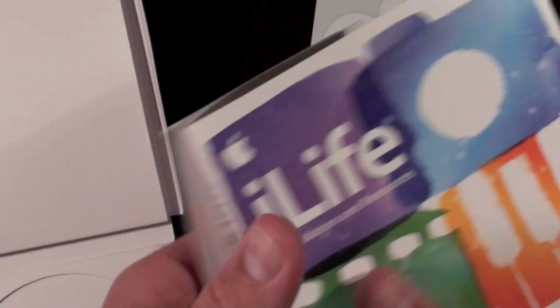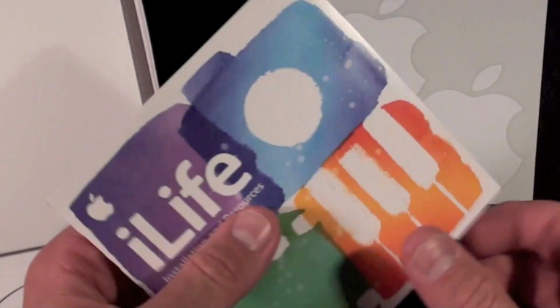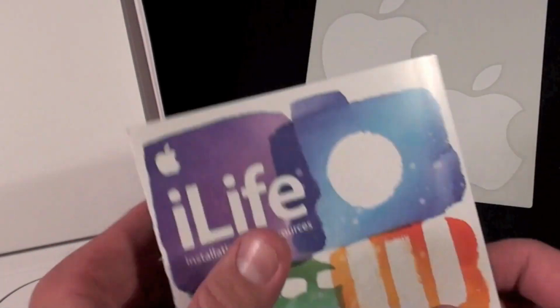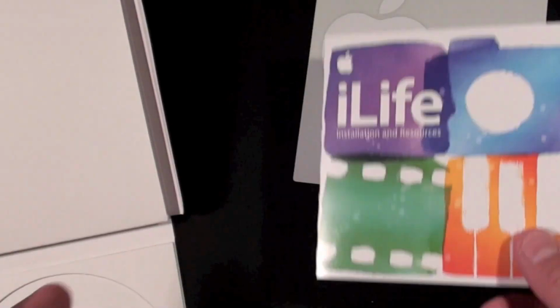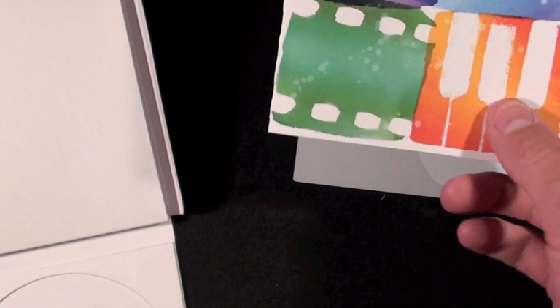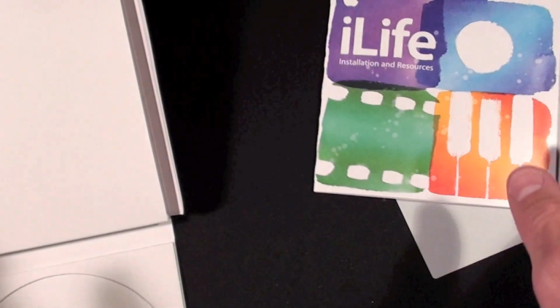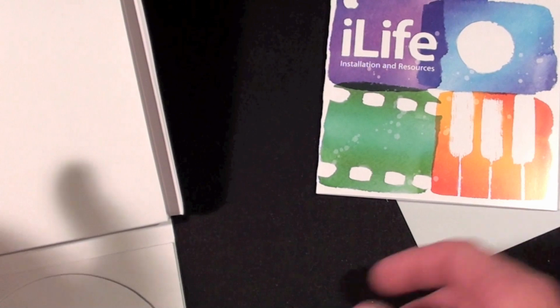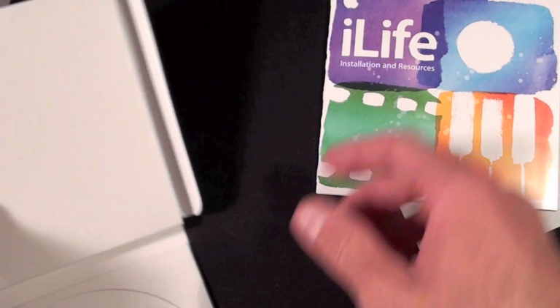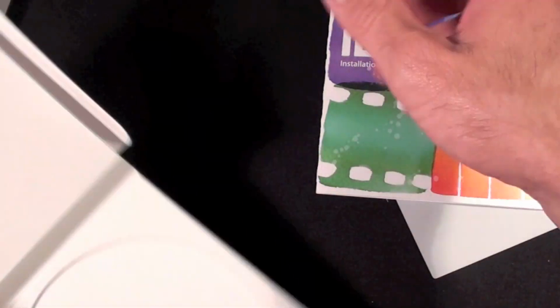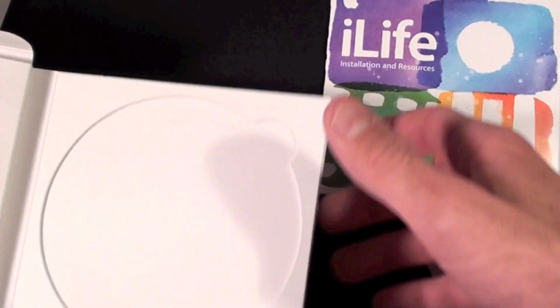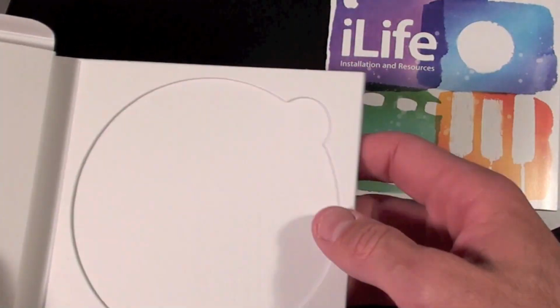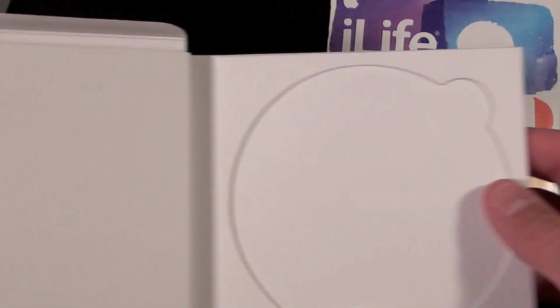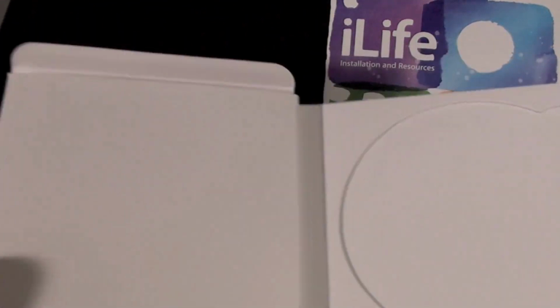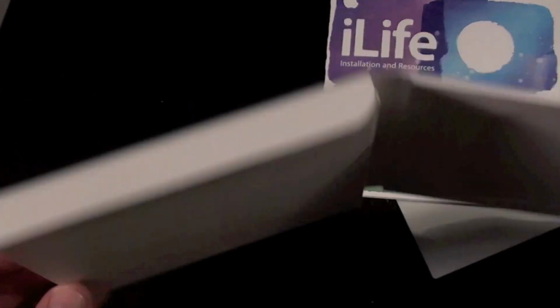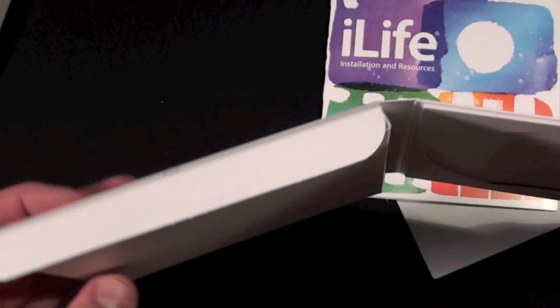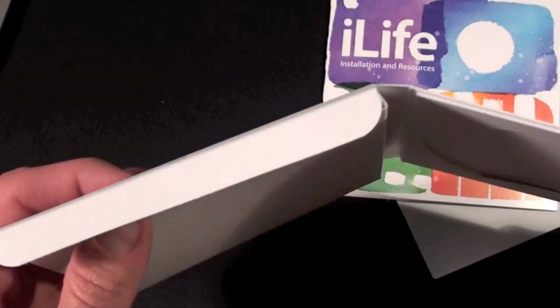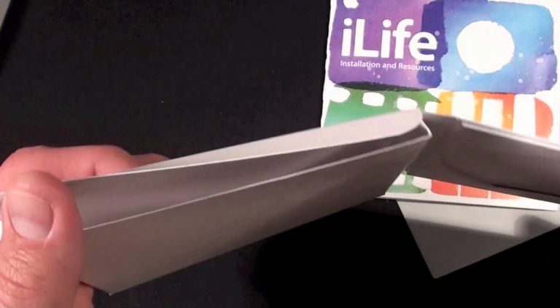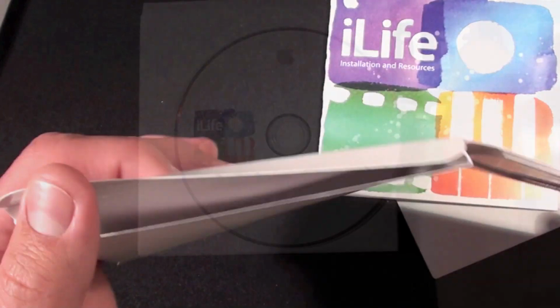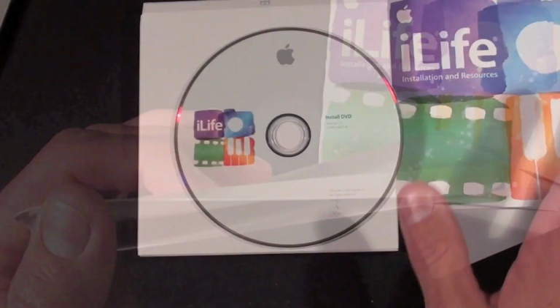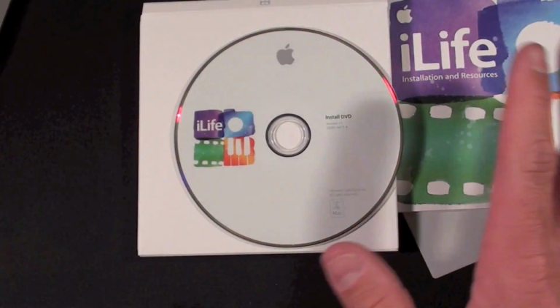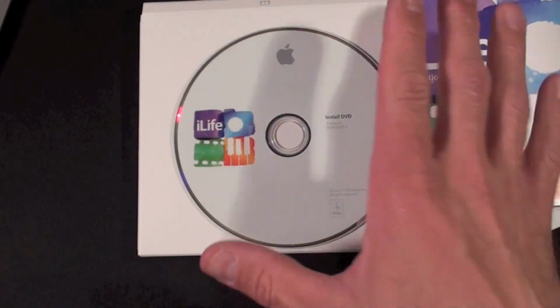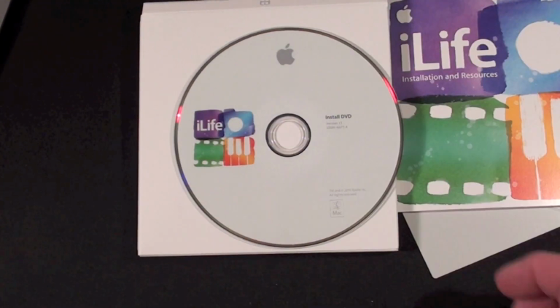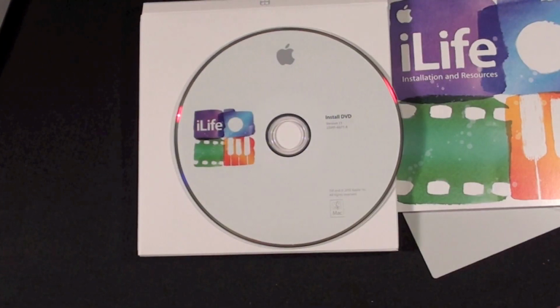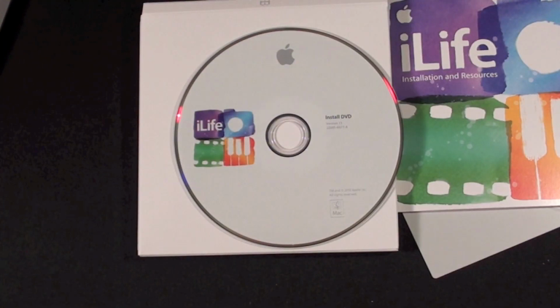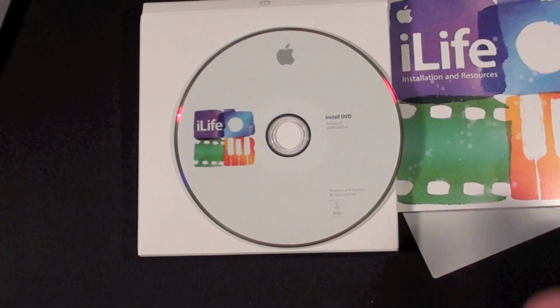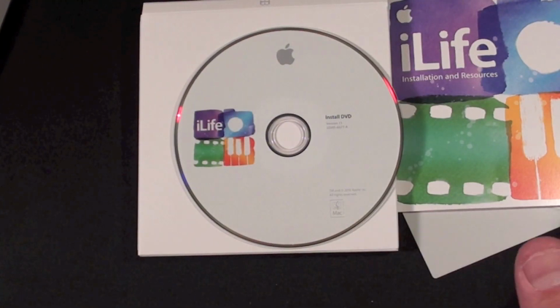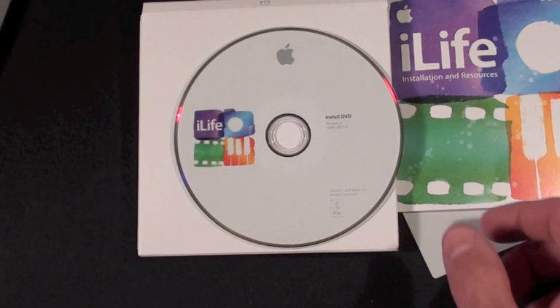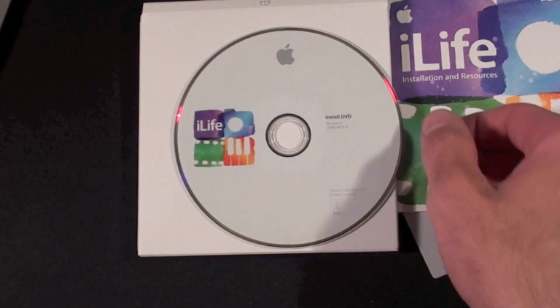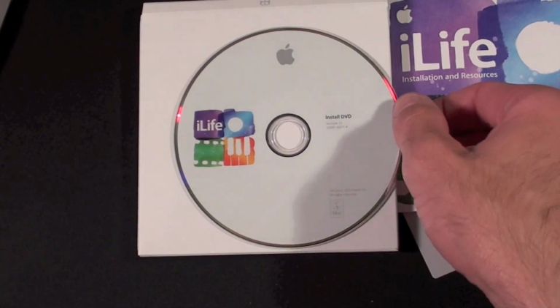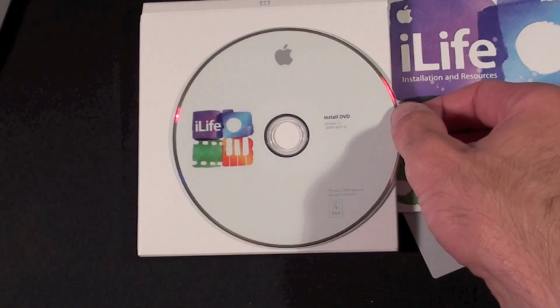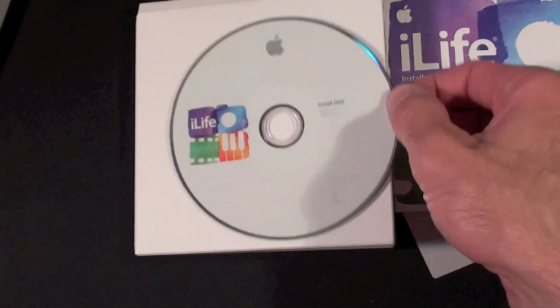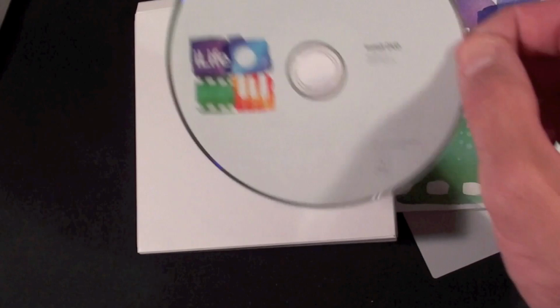So there you go — and that's all there is. Alright guys, I am going to go ahead and try installing this on my iMac.